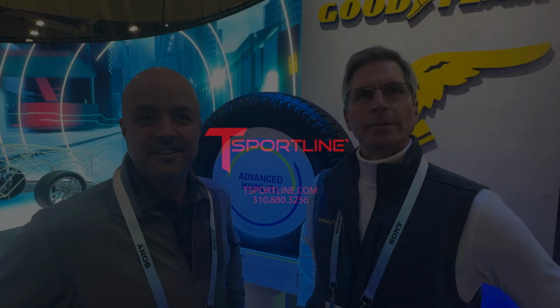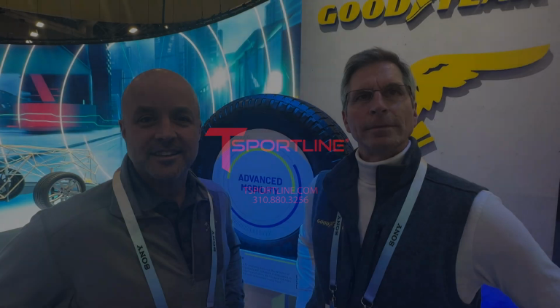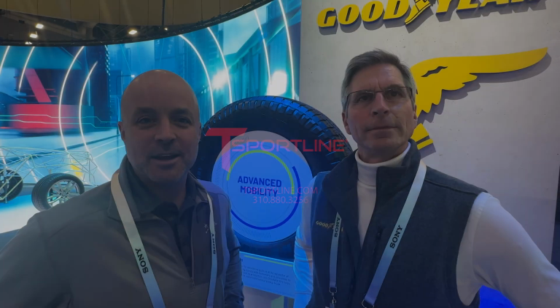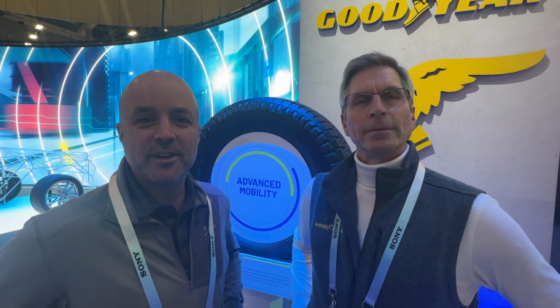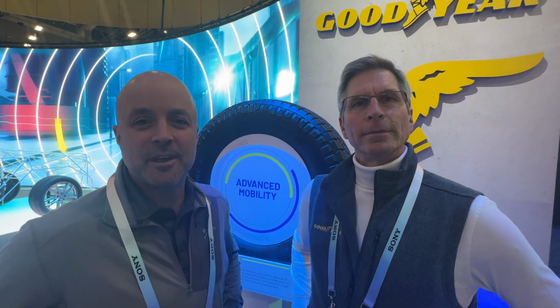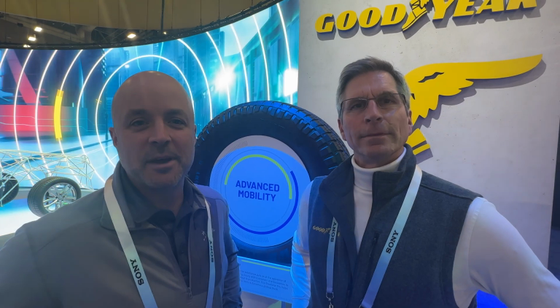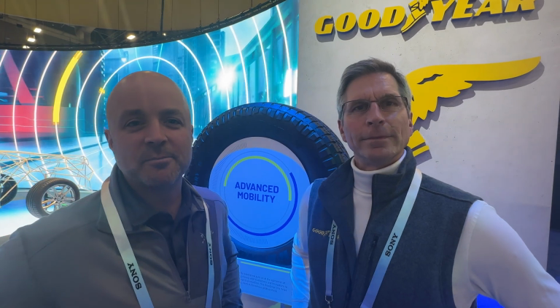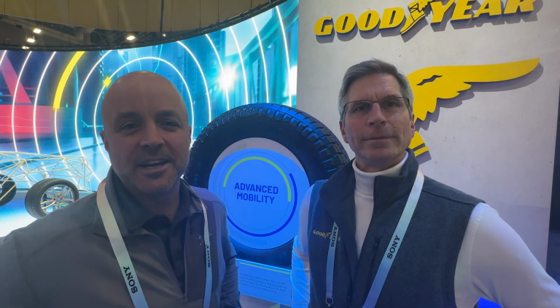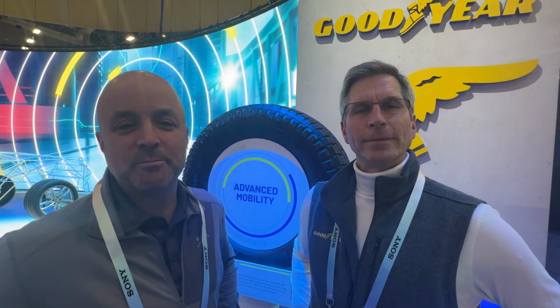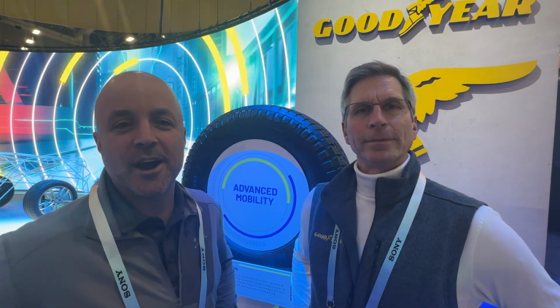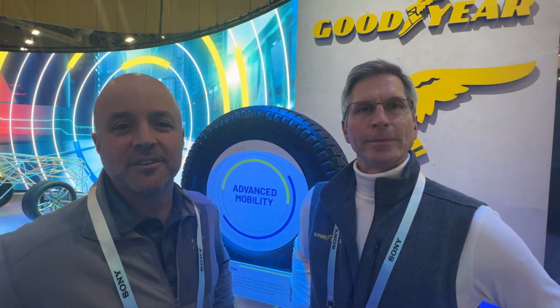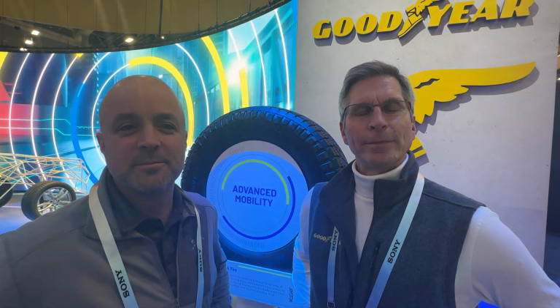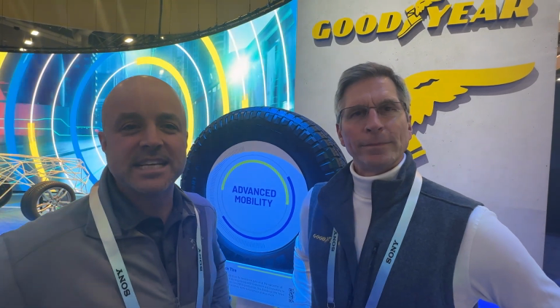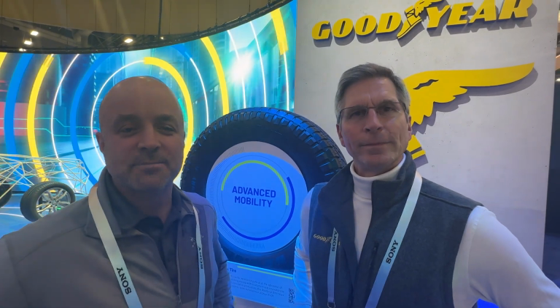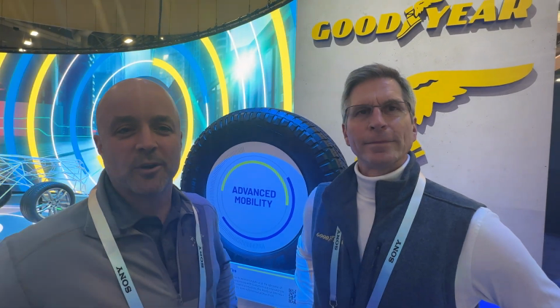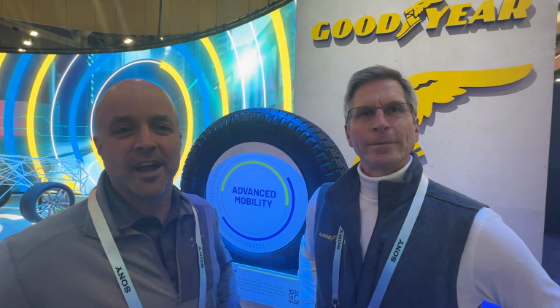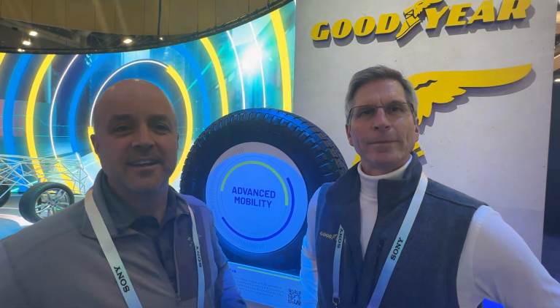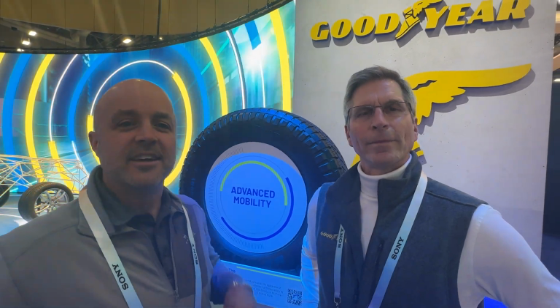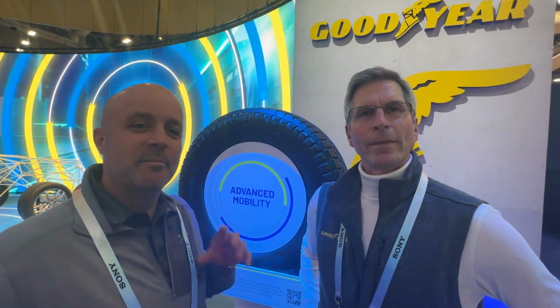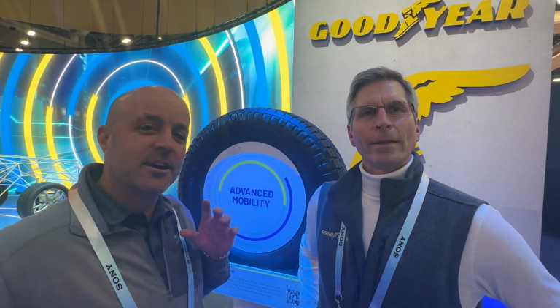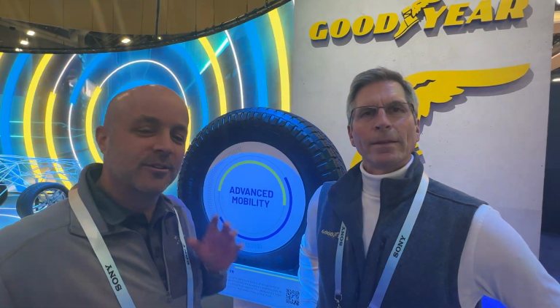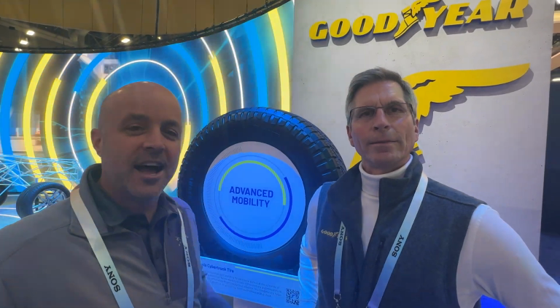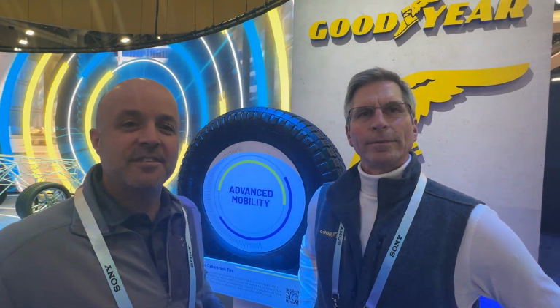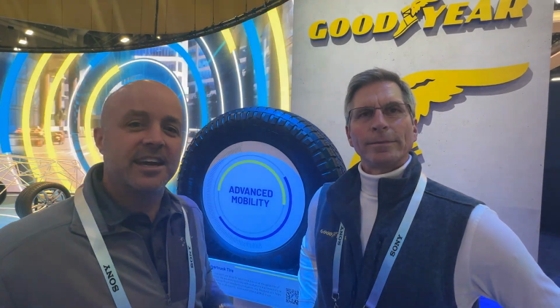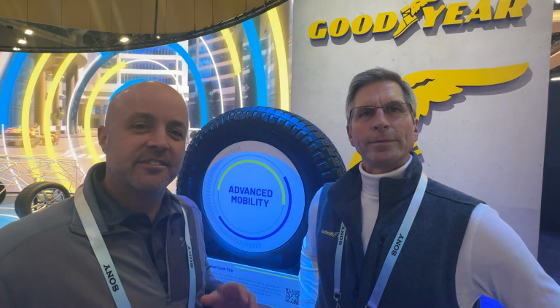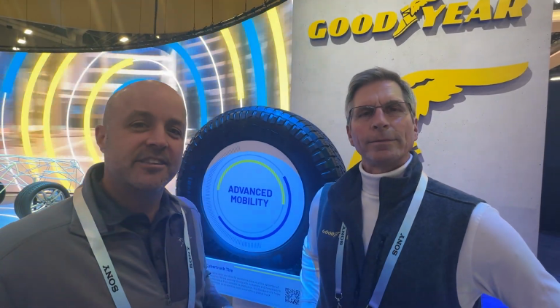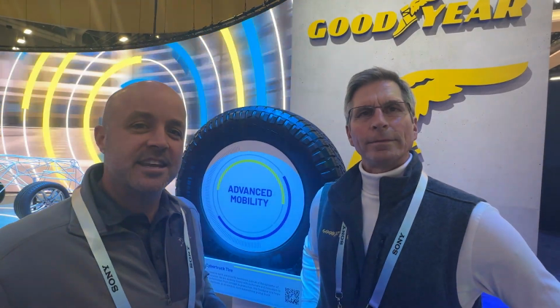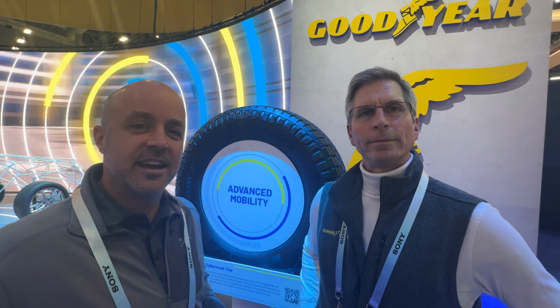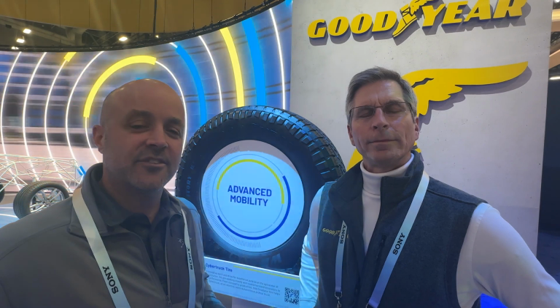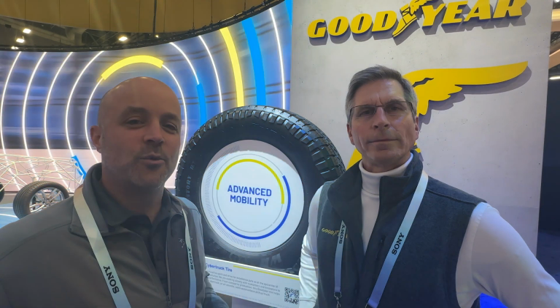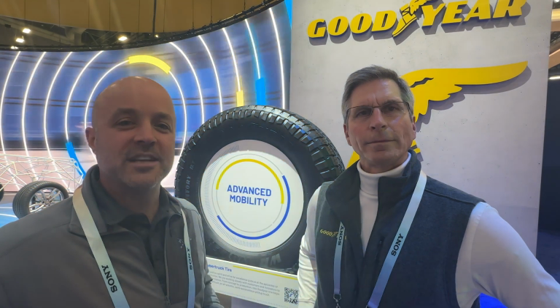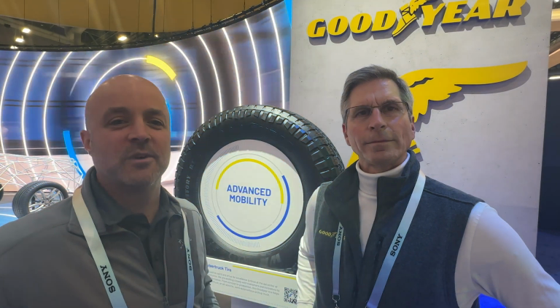Hey, what's up everybody? Brian from T Sportline. I'm here live at CES 2024.